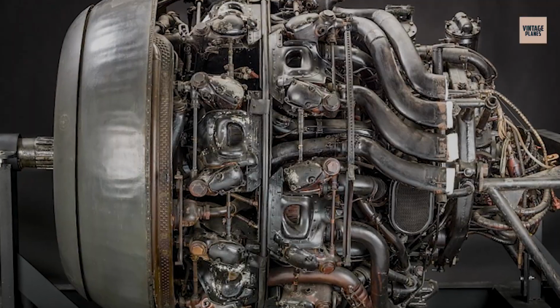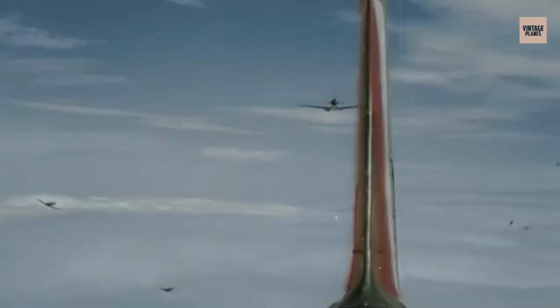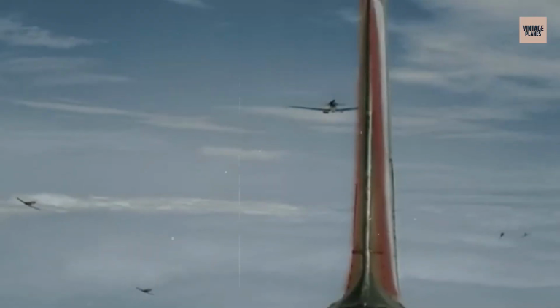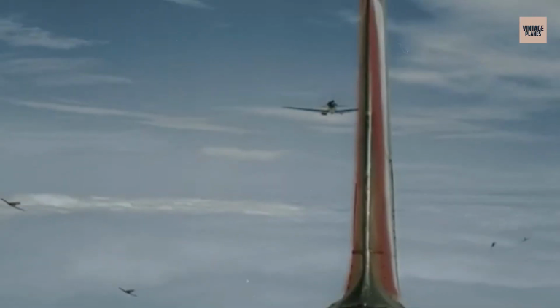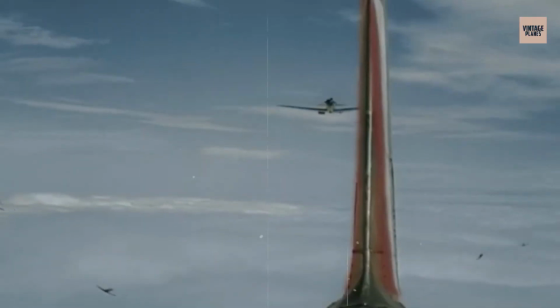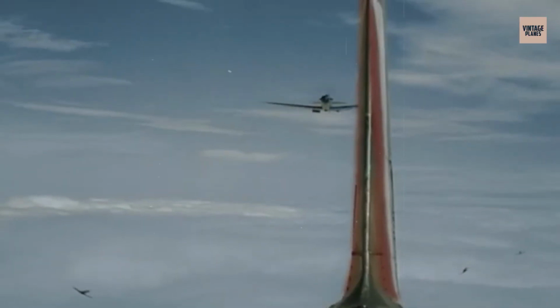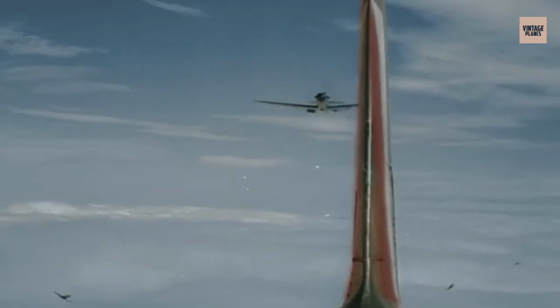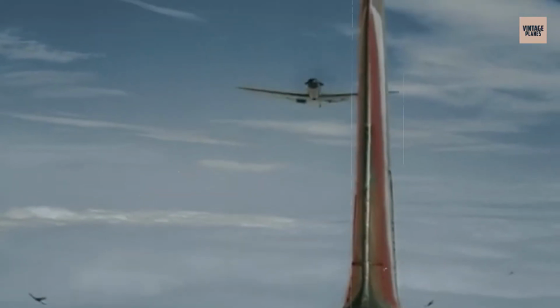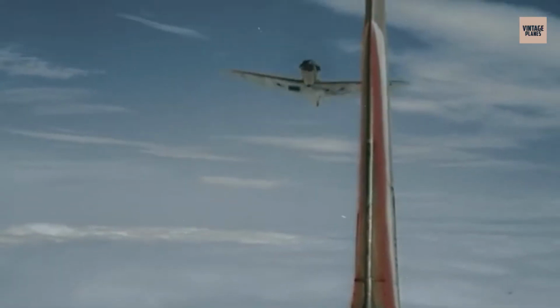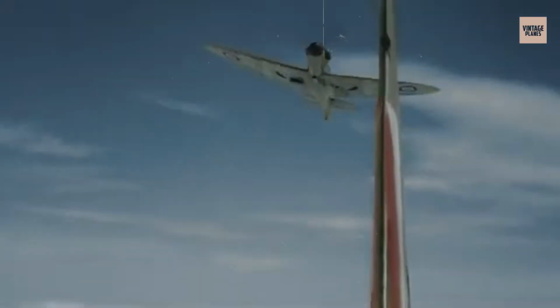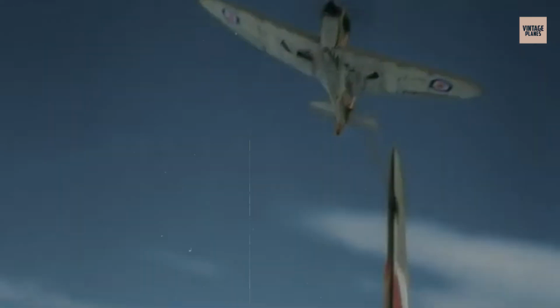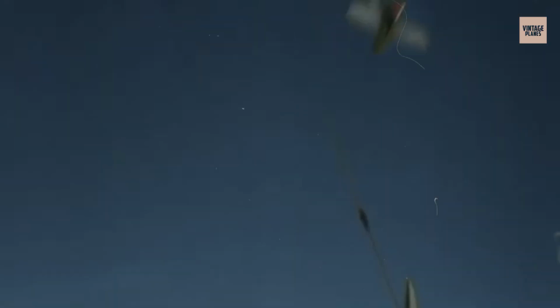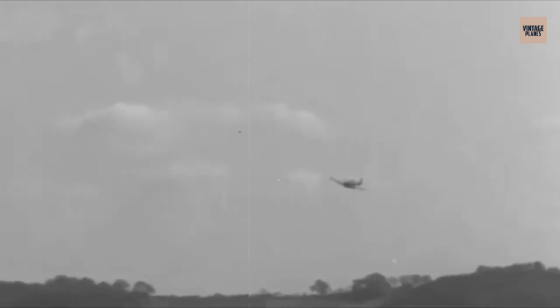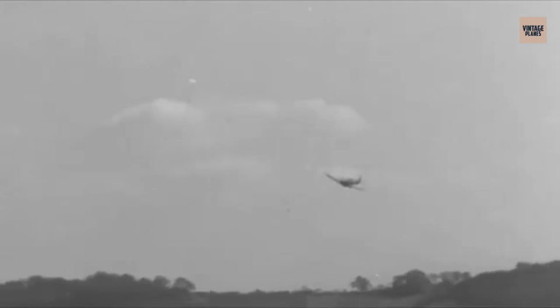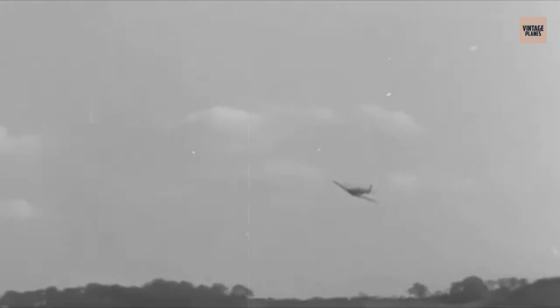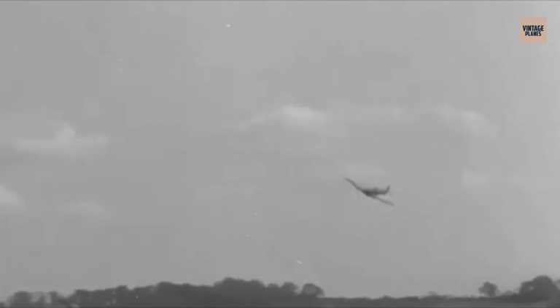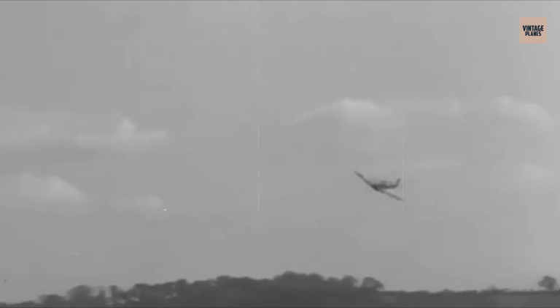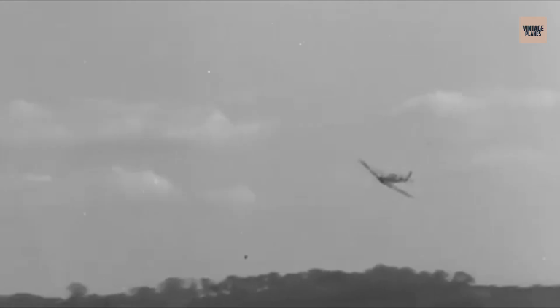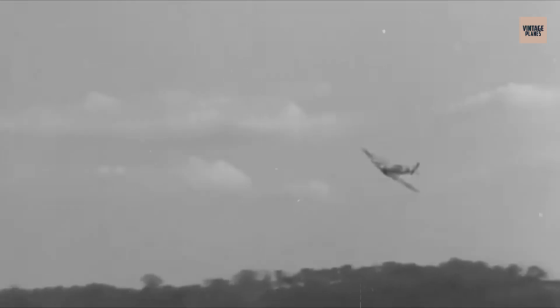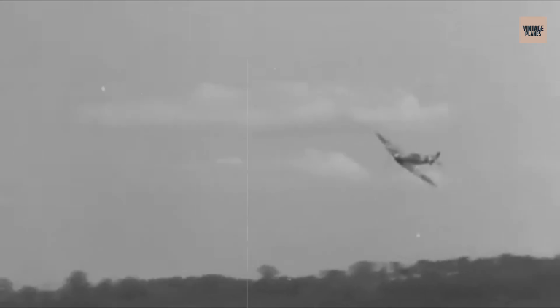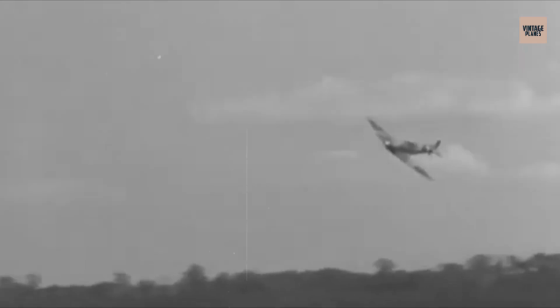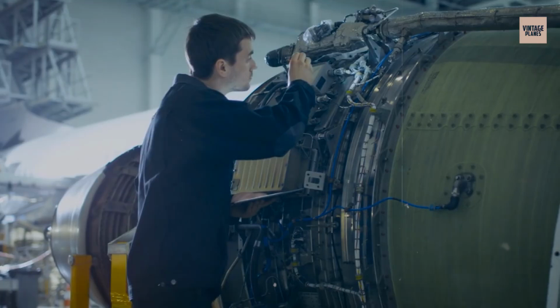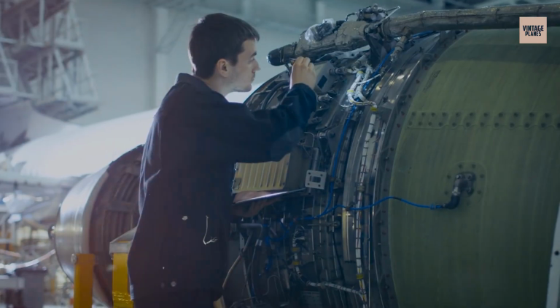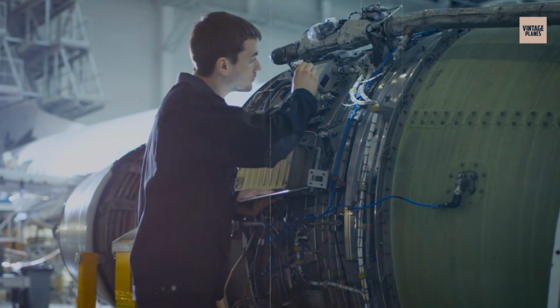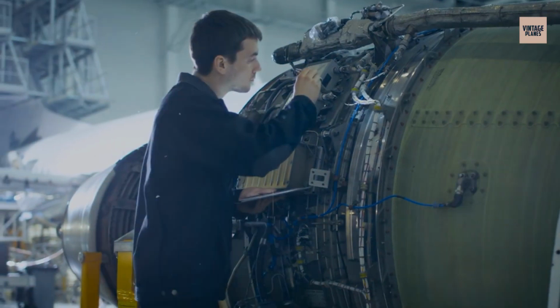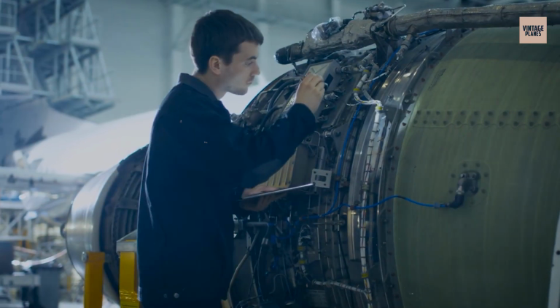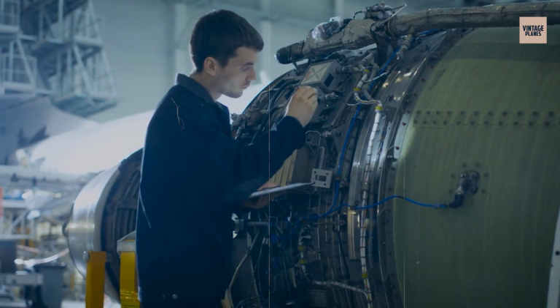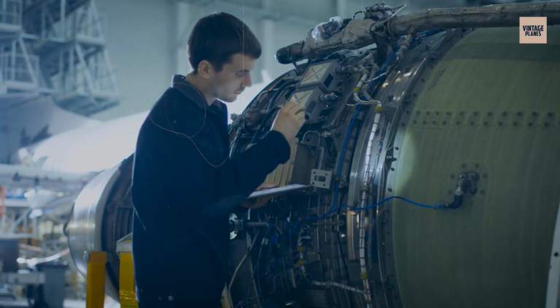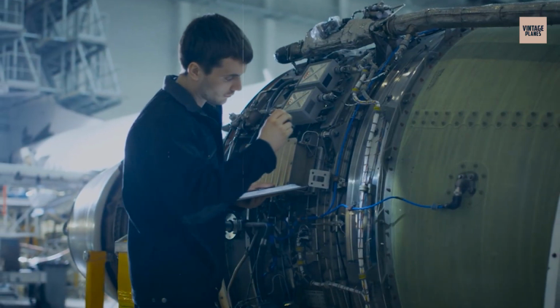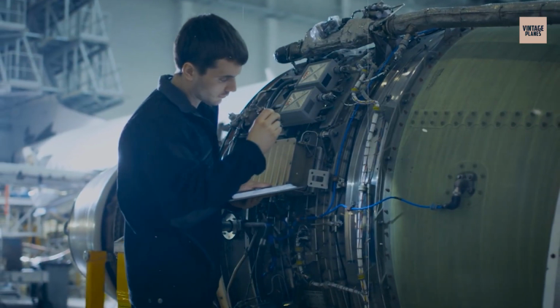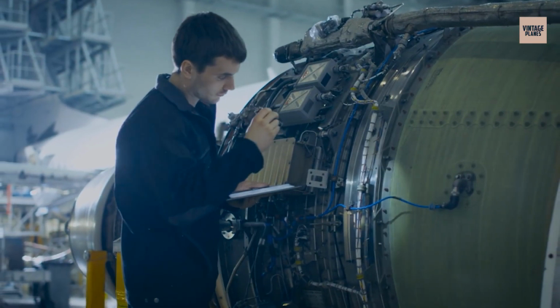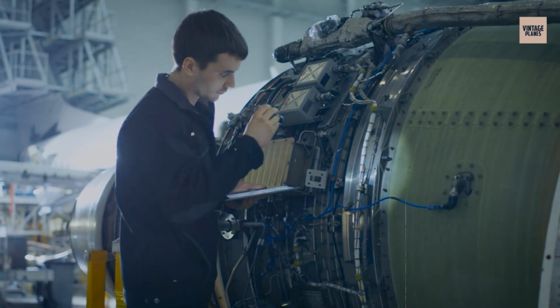The surviving engines showcase just how far piston technology could be pushed when engineers threw caution to the wind.